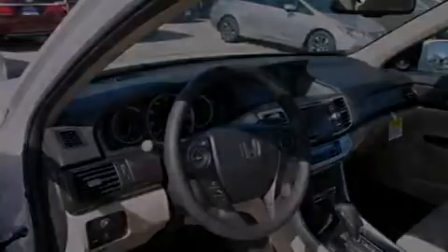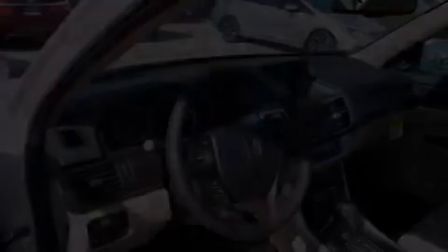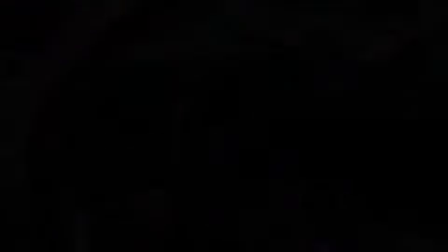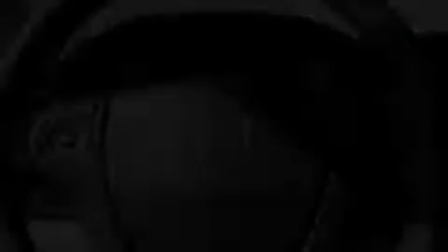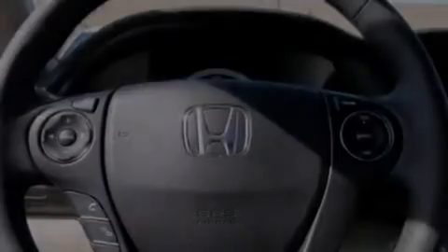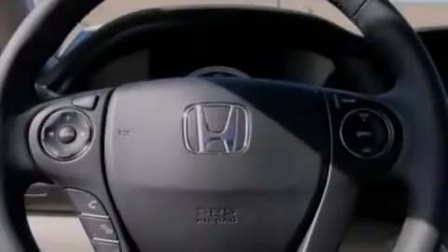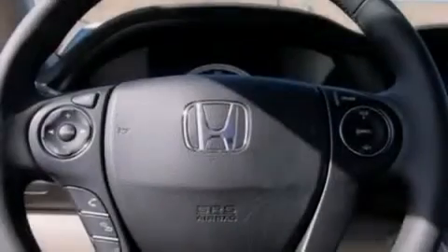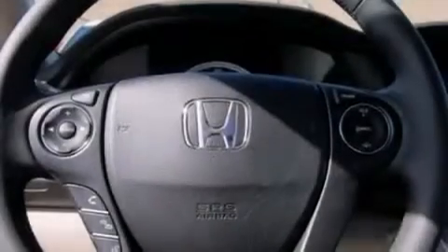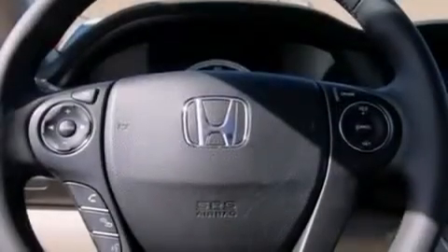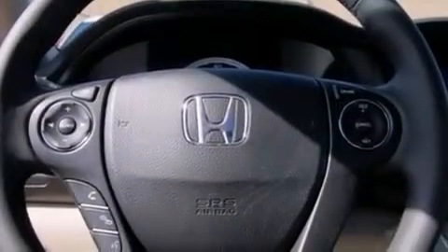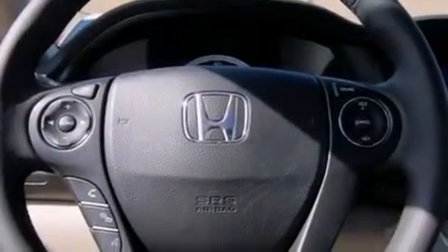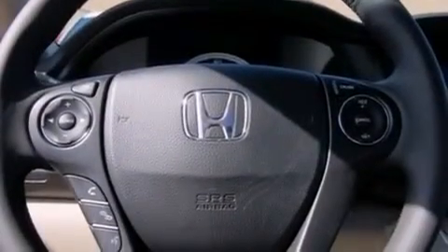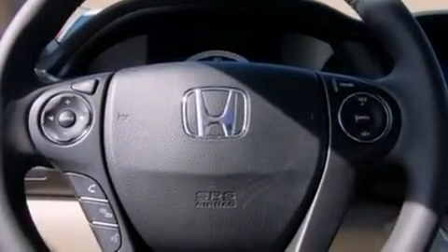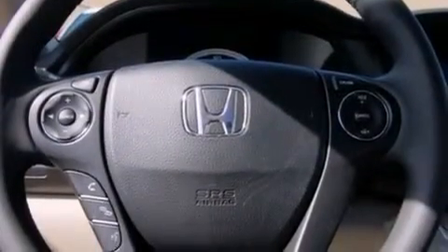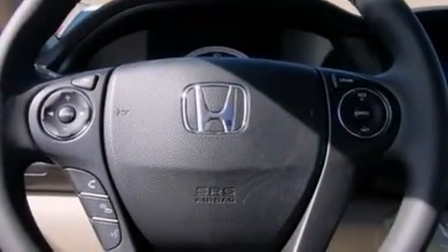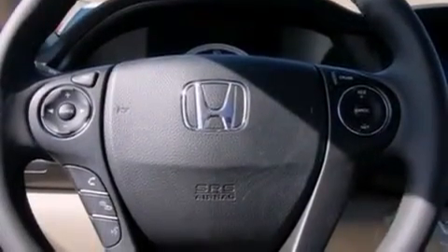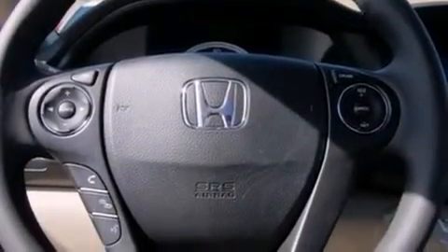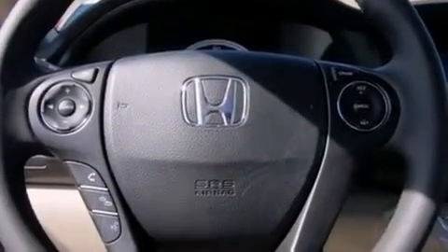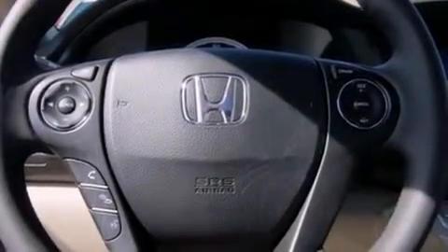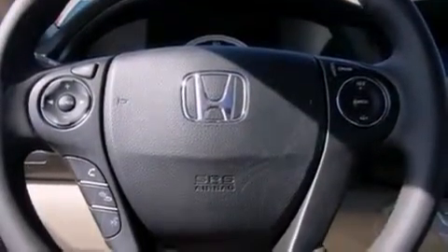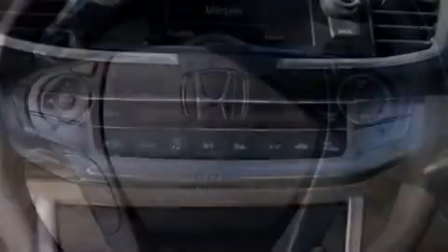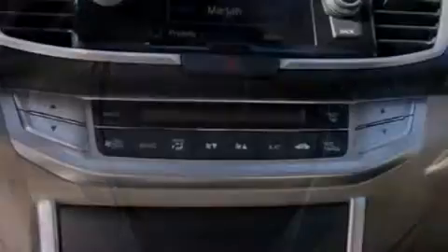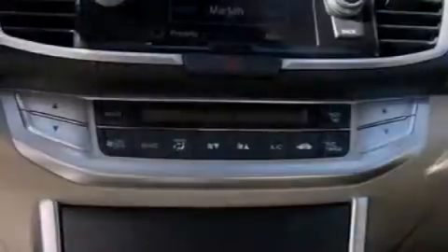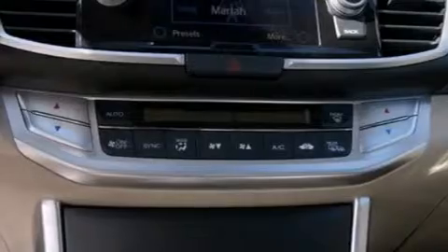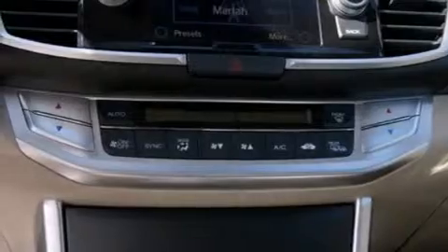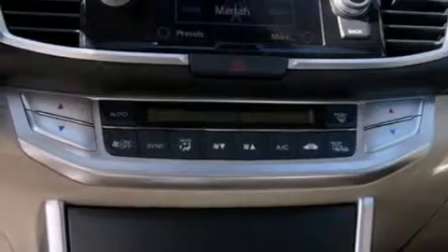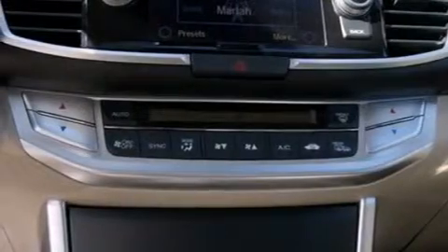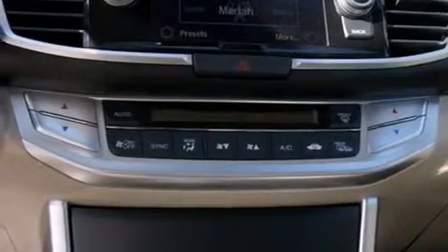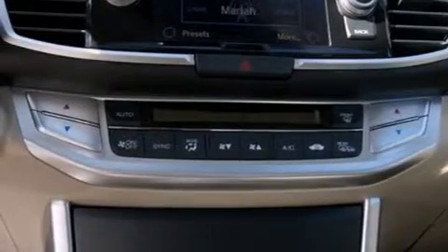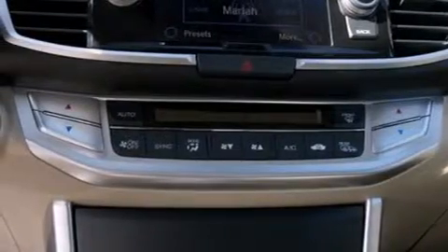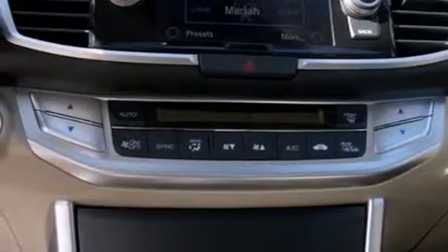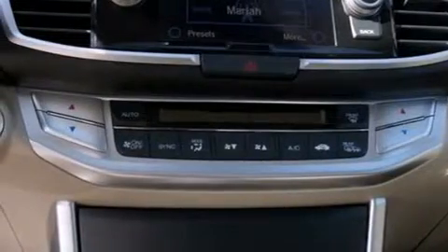Full power accessories. And a sunroof with remote operation enables you to fill the cabin with fresh air at the push of a button.